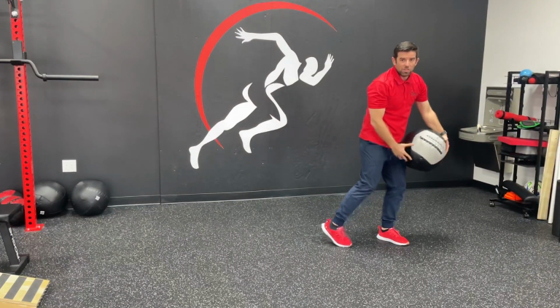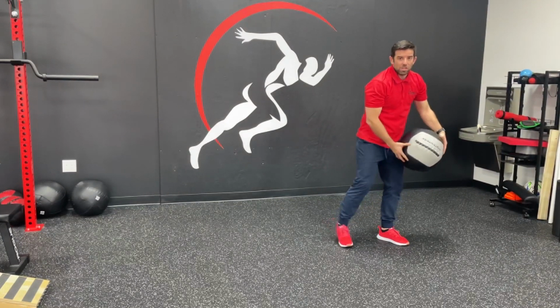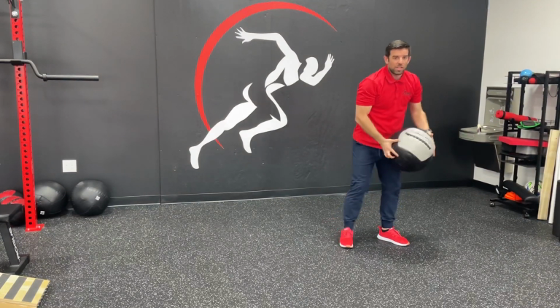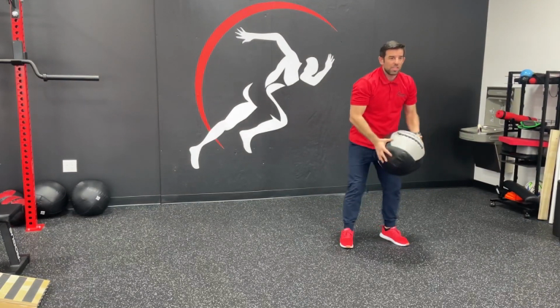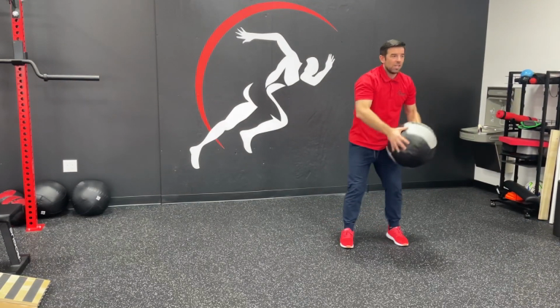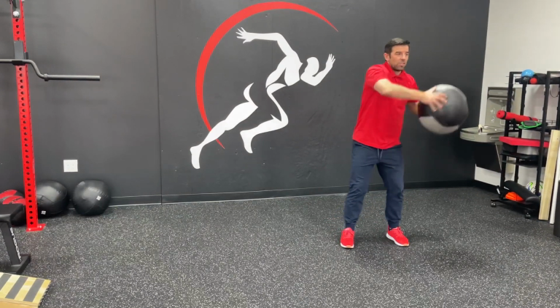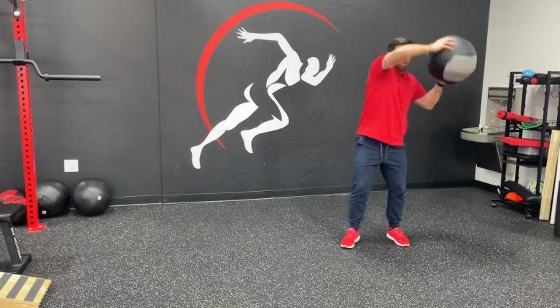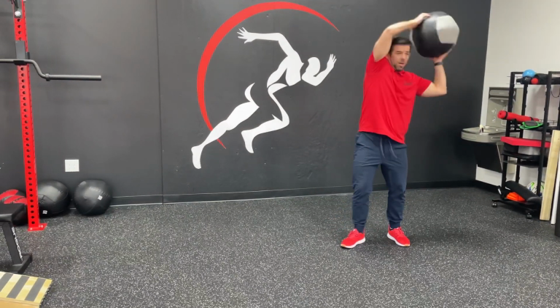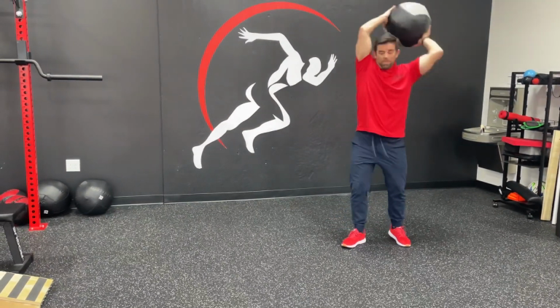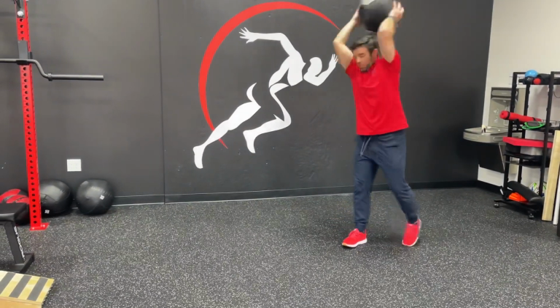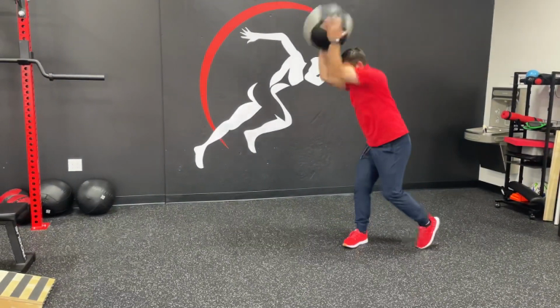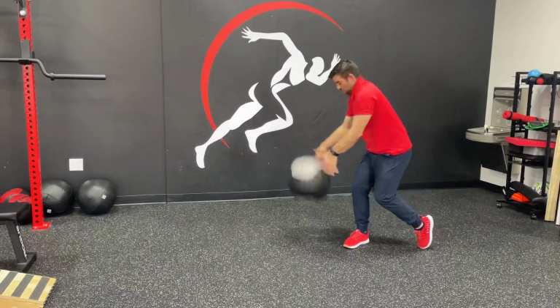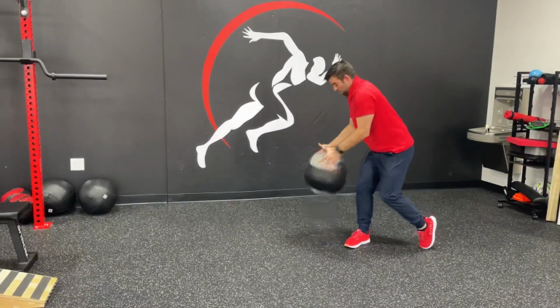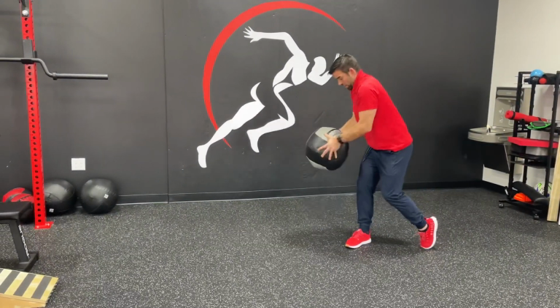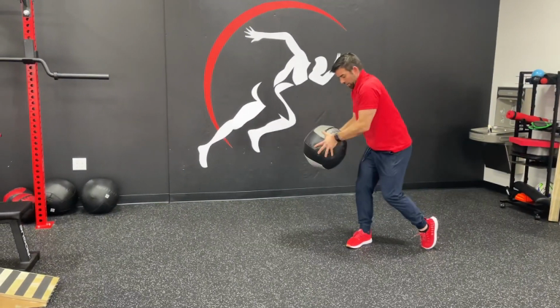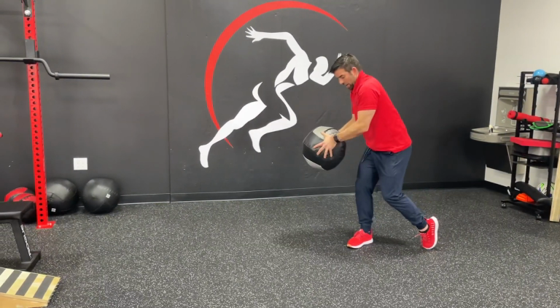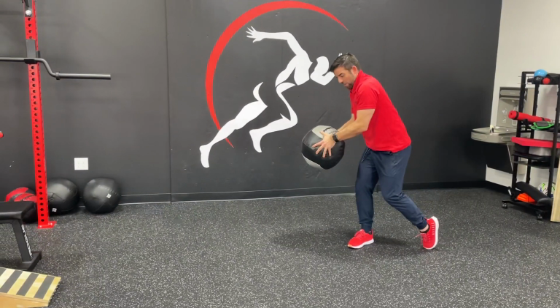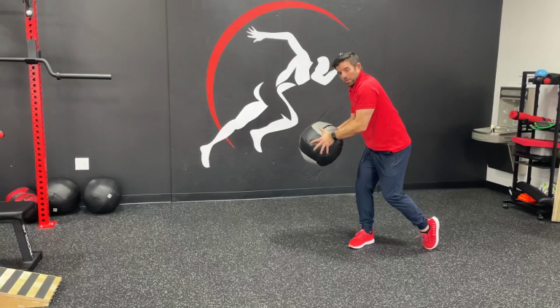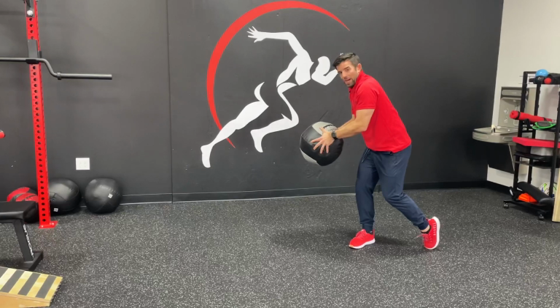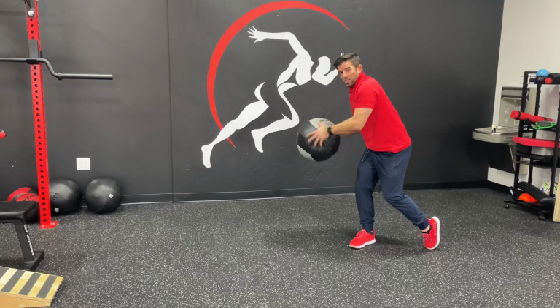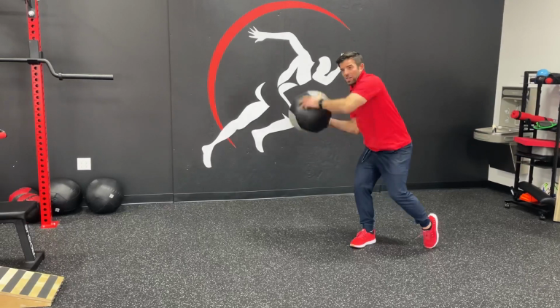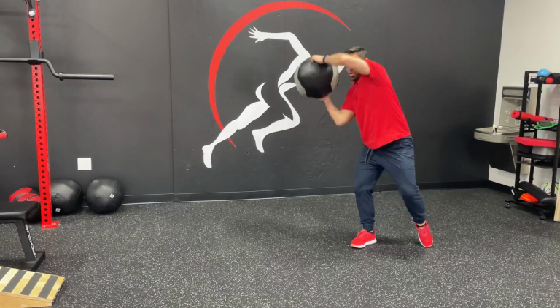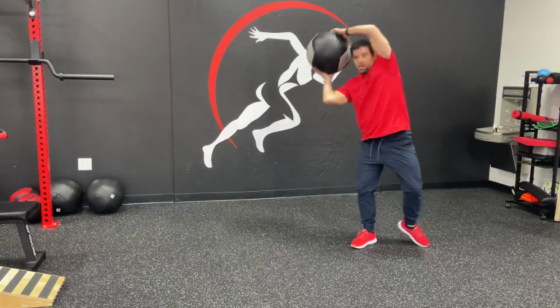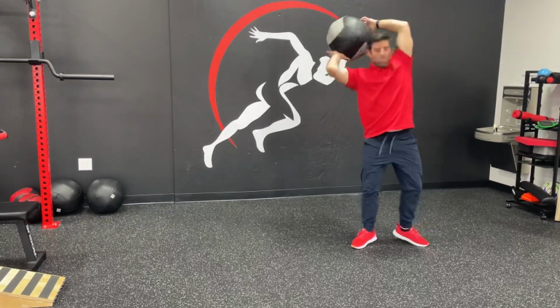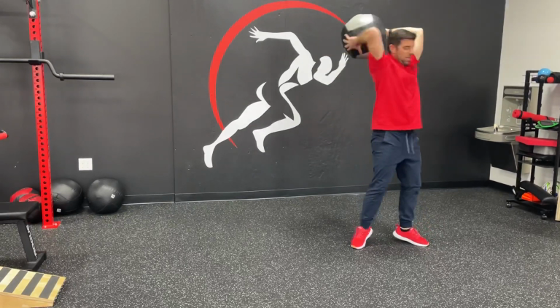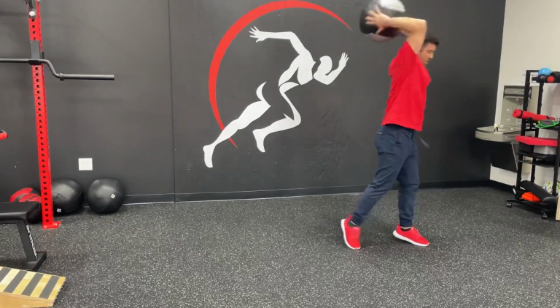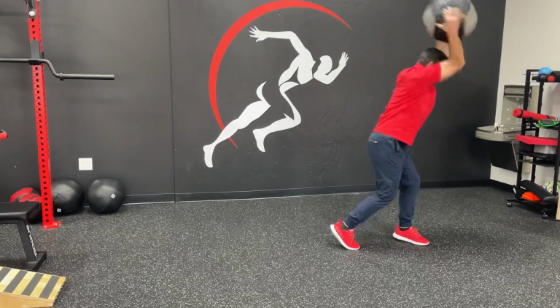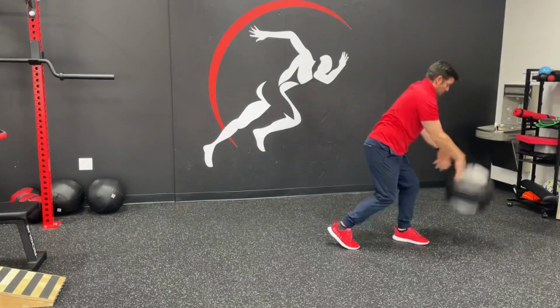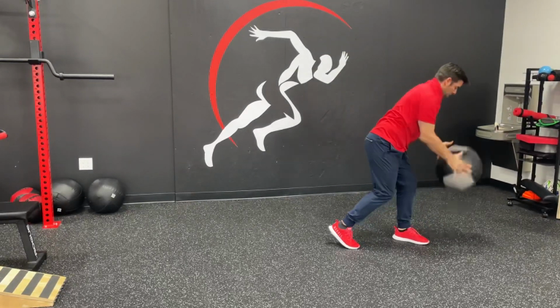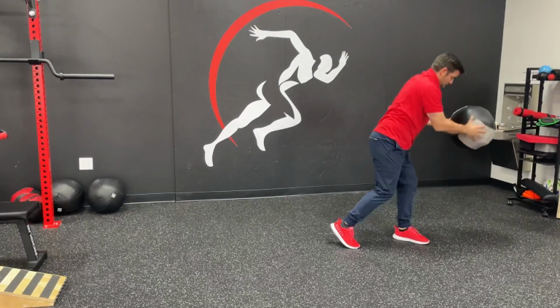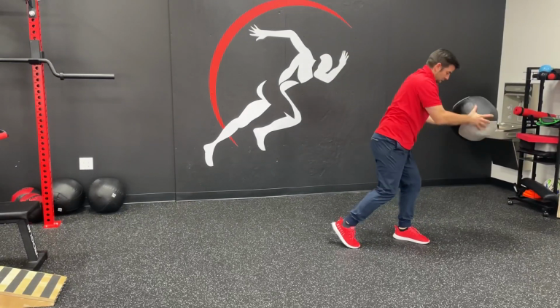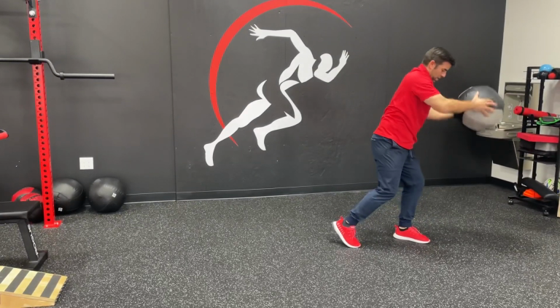So it's going to look like this. You come up, slam, catch it, up, slam.